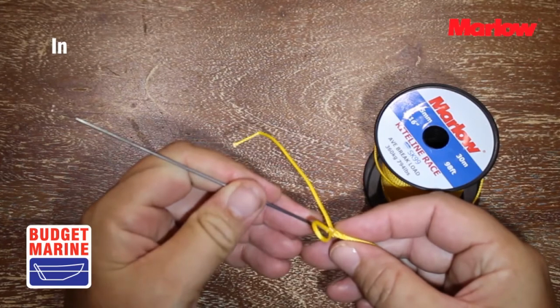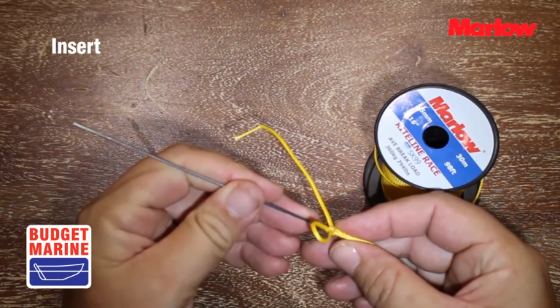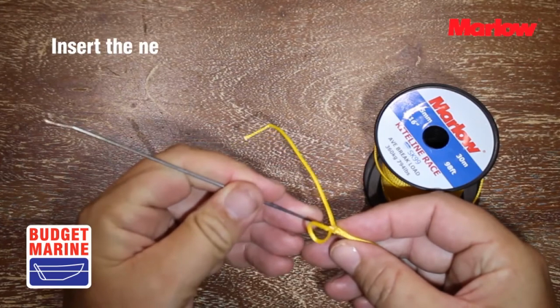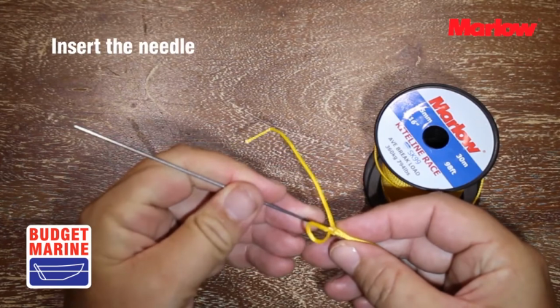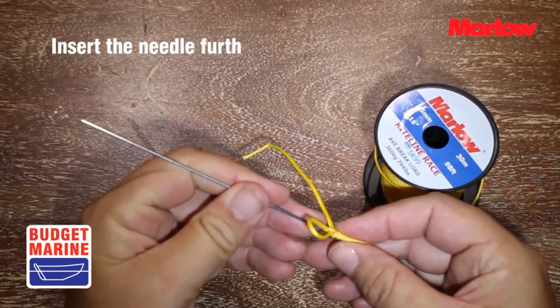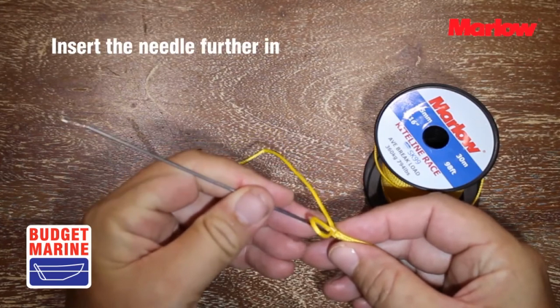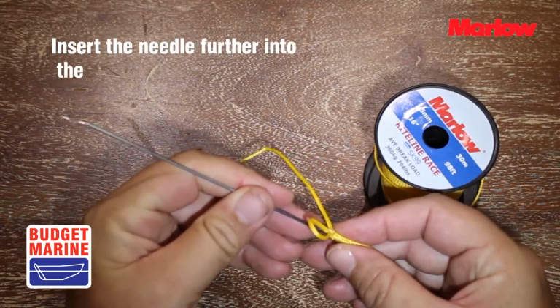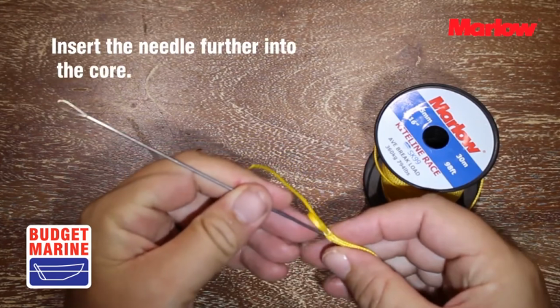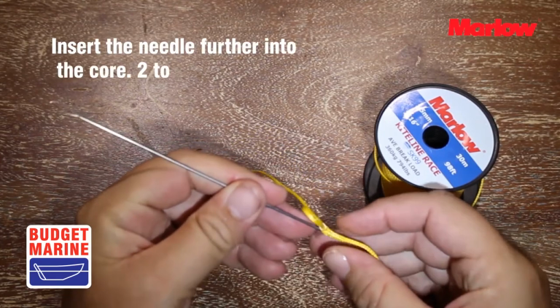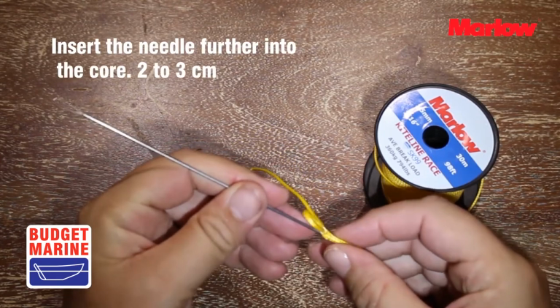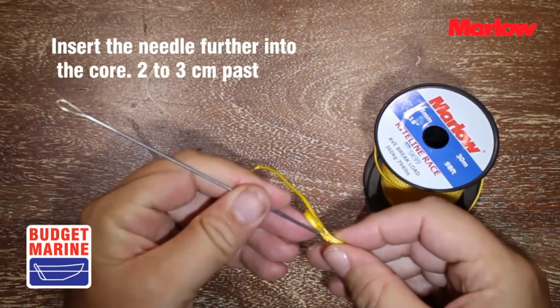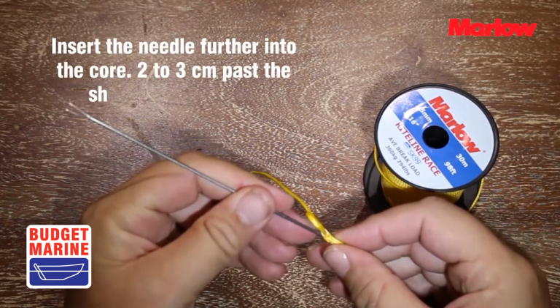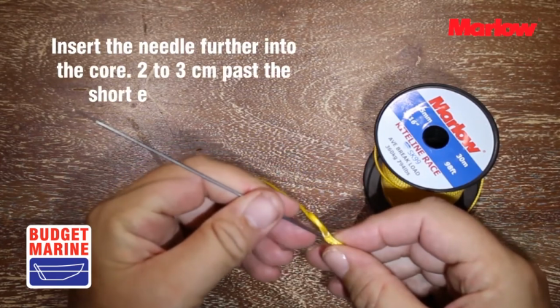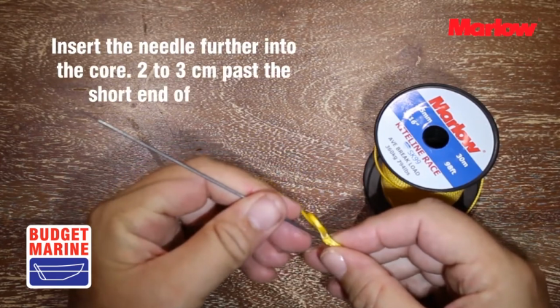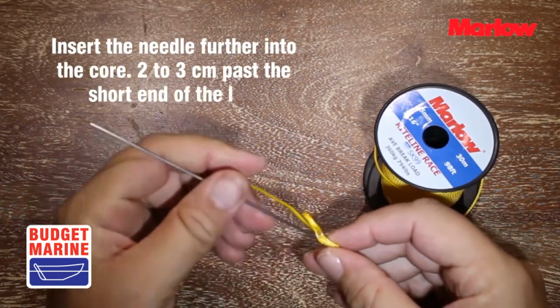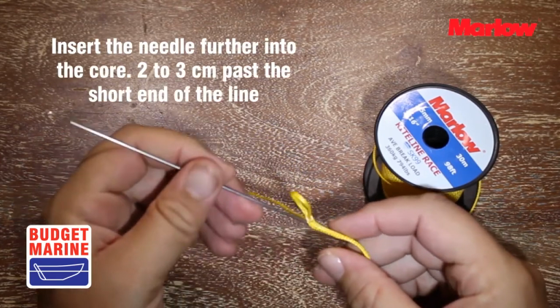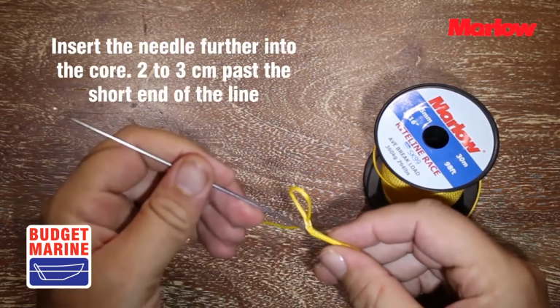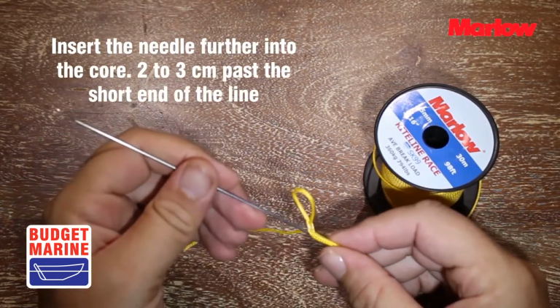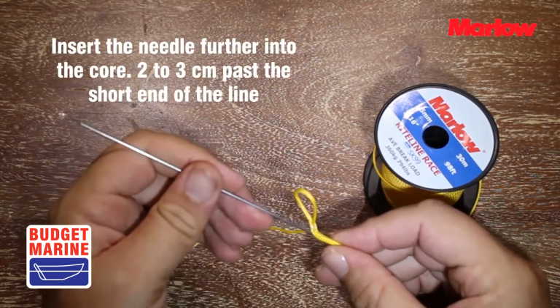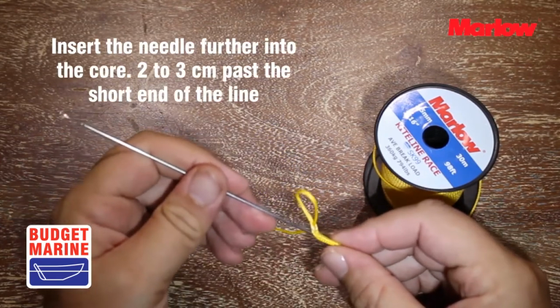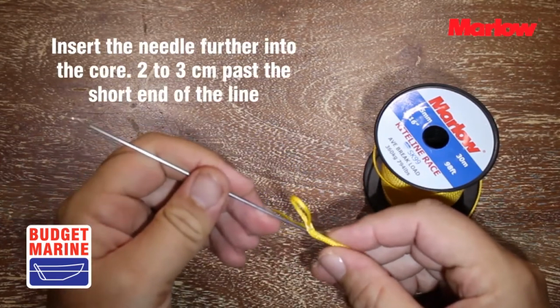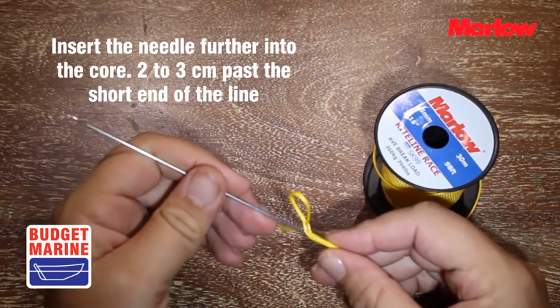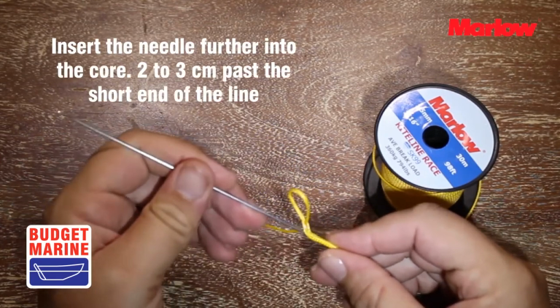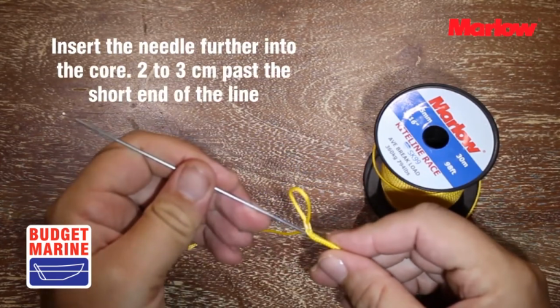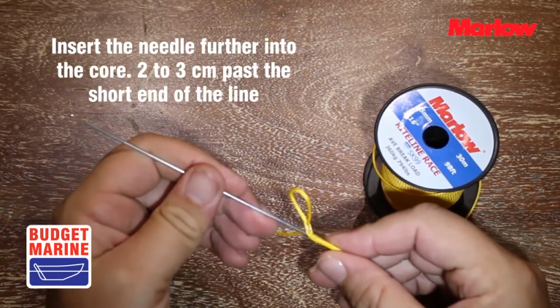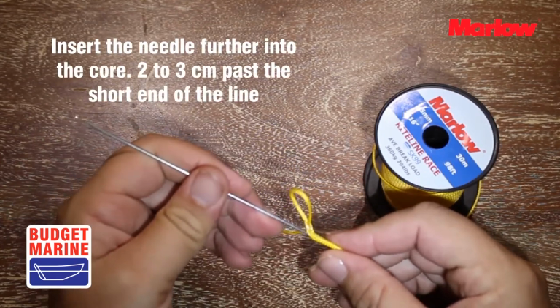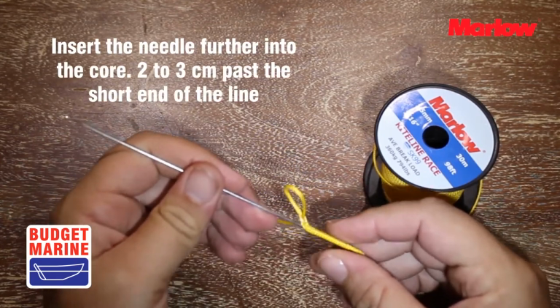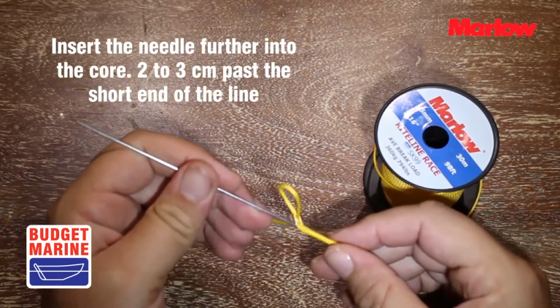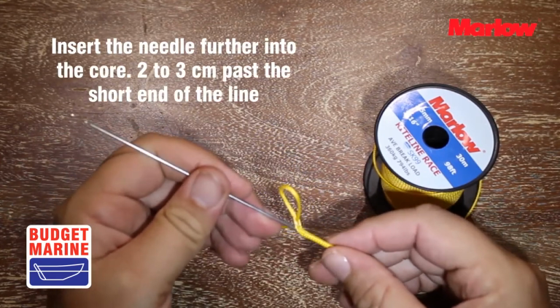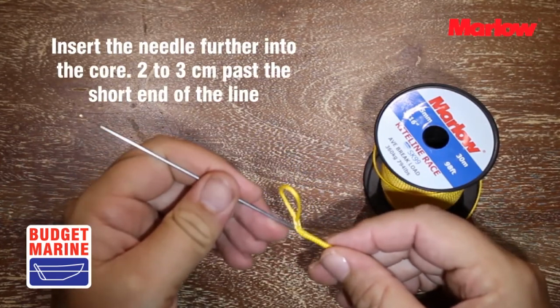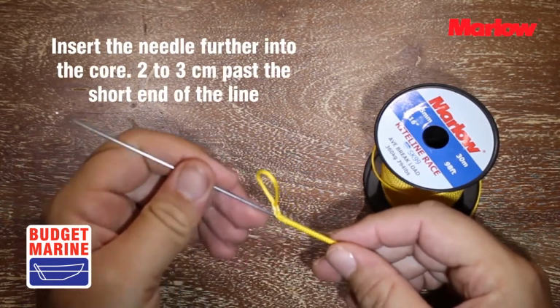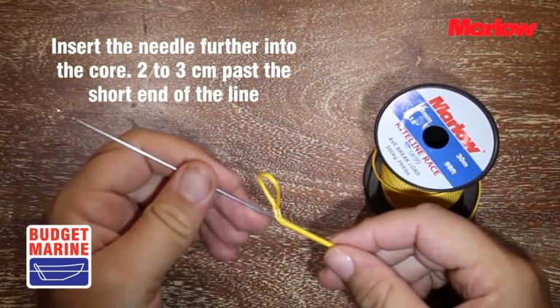Insert the needle further into the core, two to three centimeters past the short end of the line.